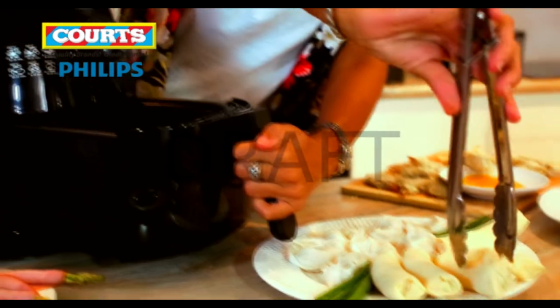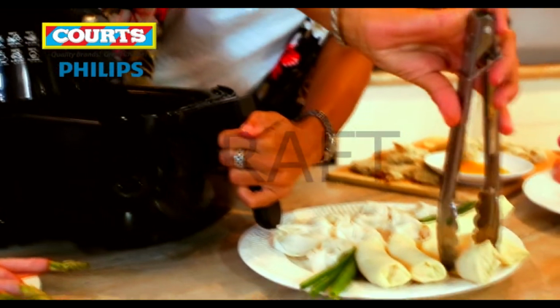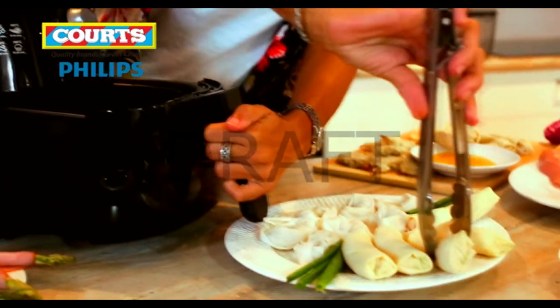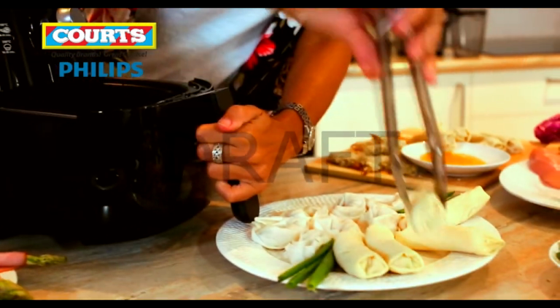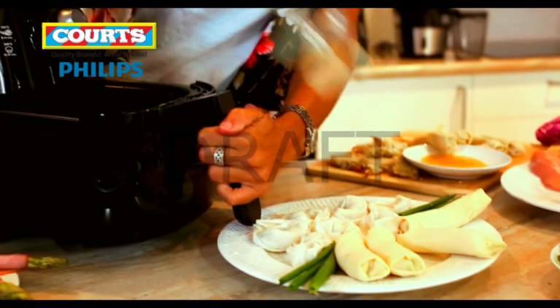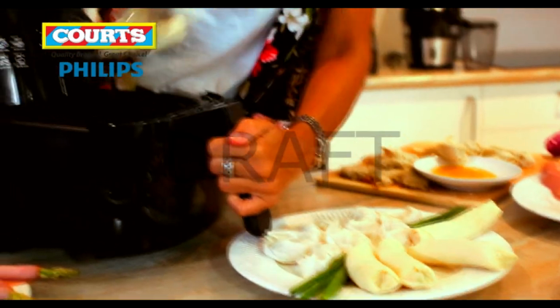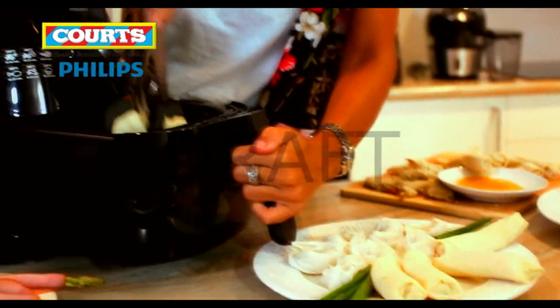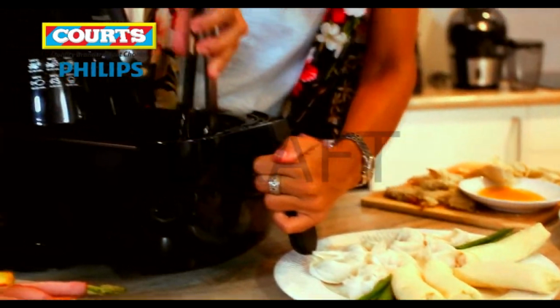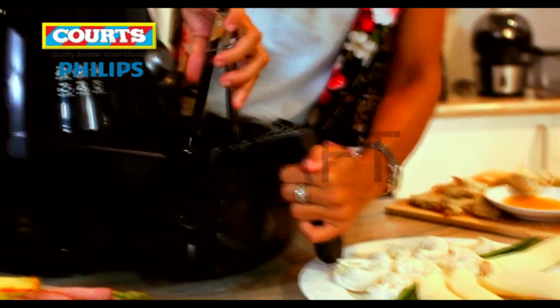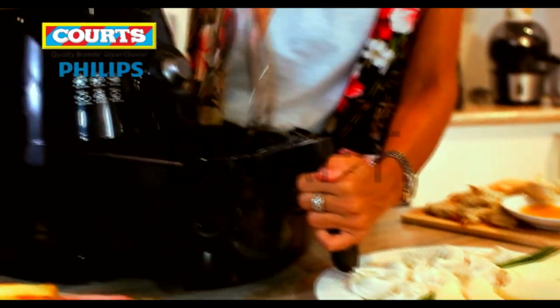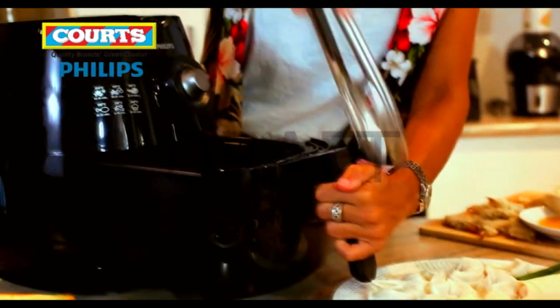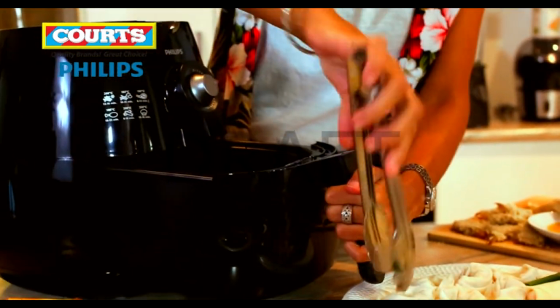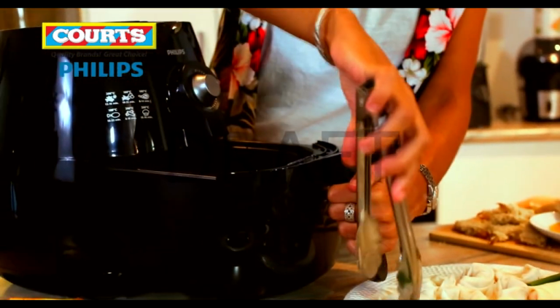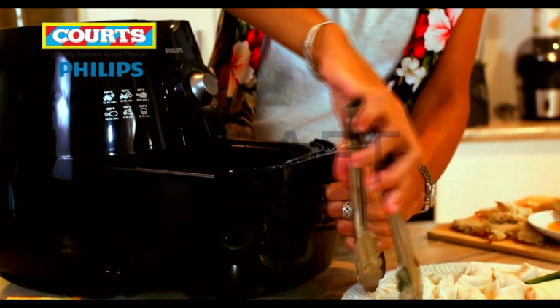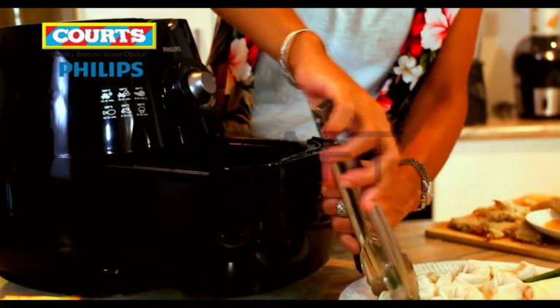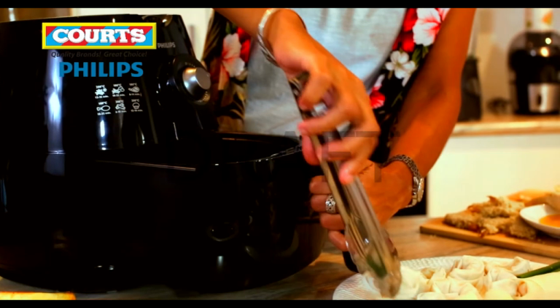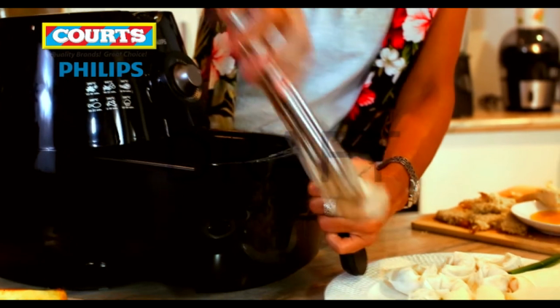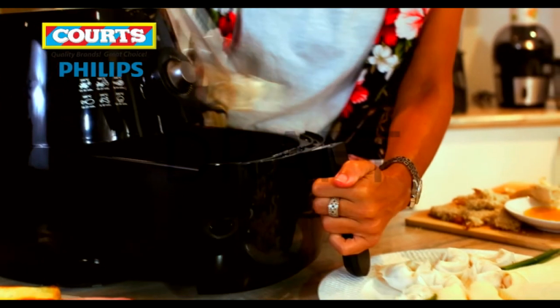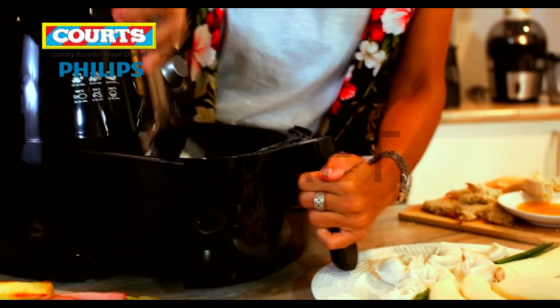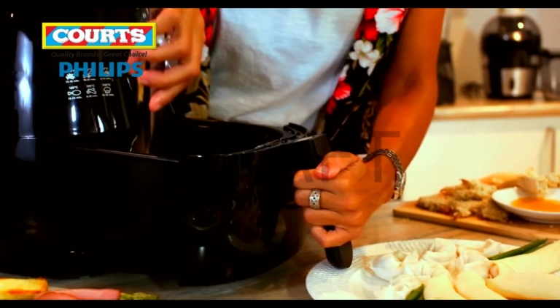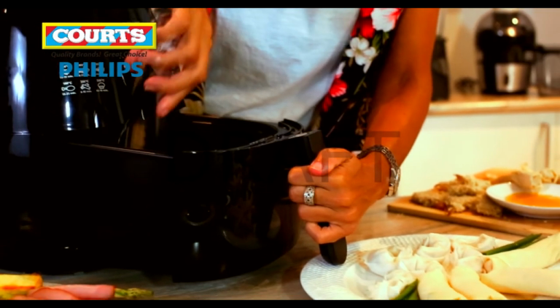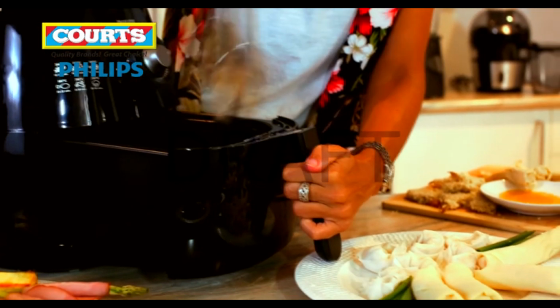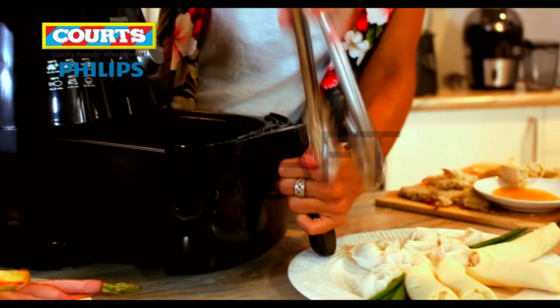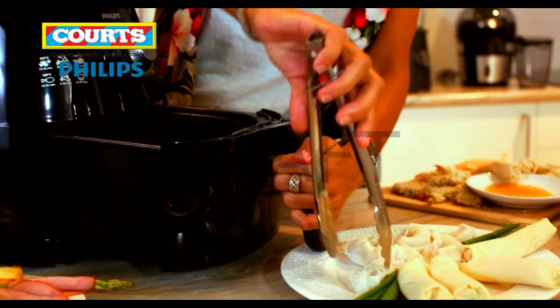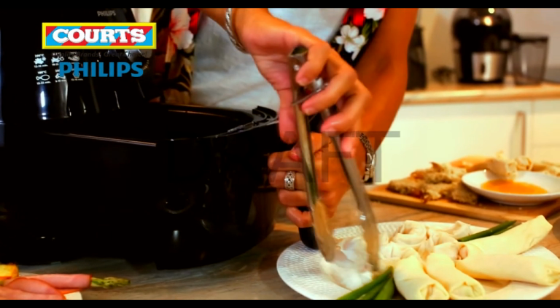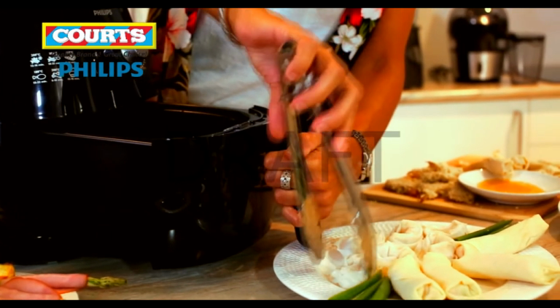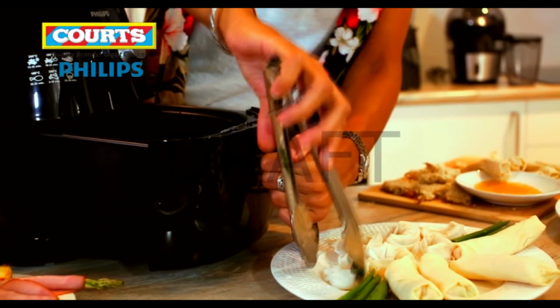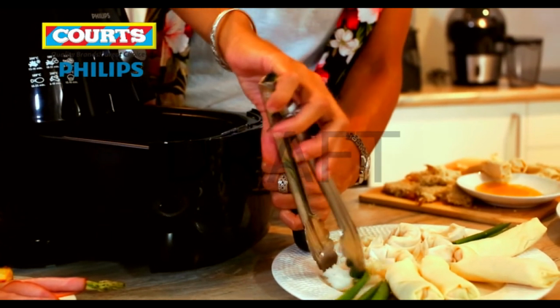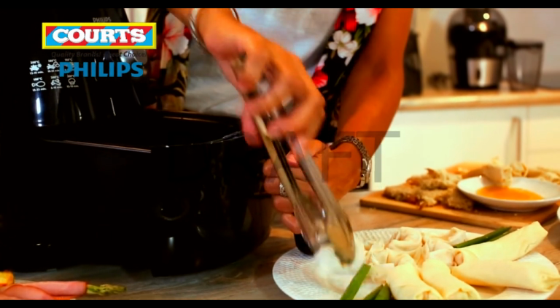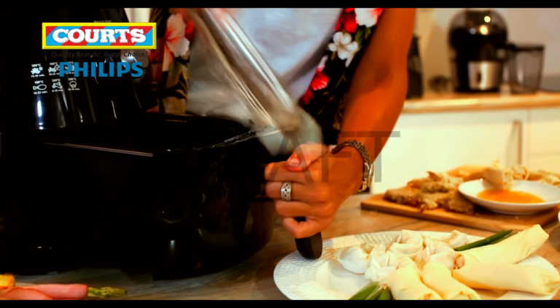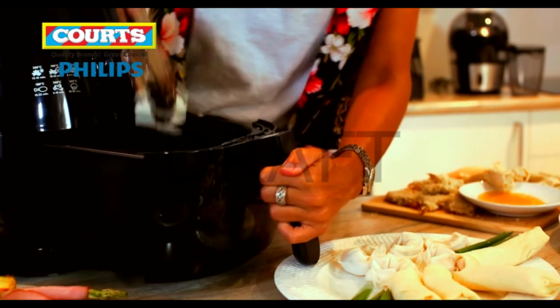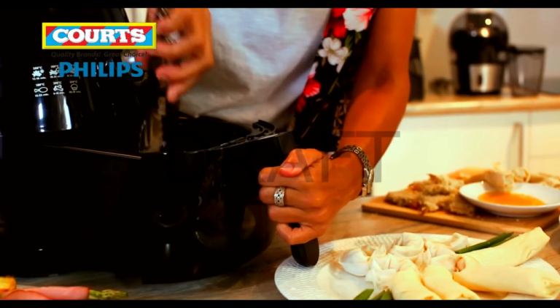When friends pop in unexpectedly, it no longer has to be a stressful situation to decide what to cook.